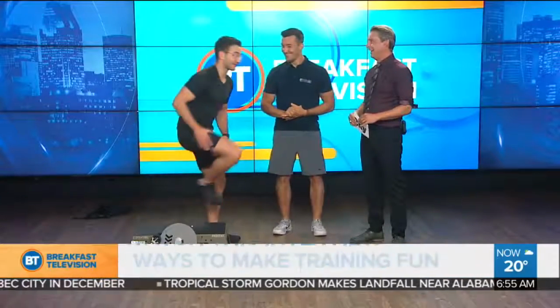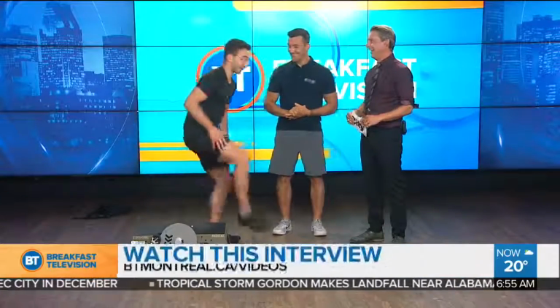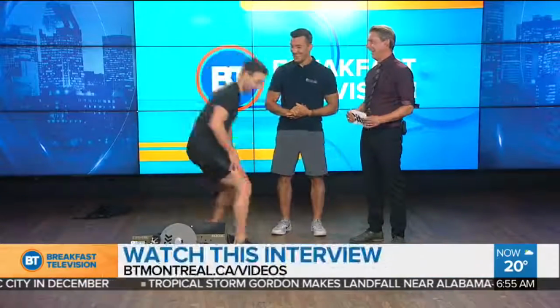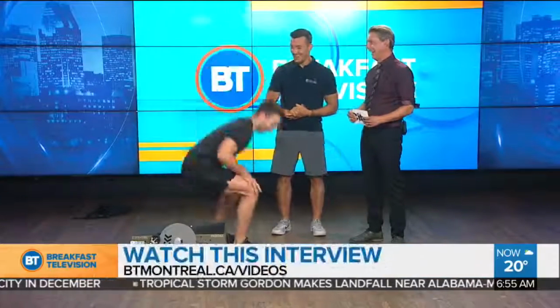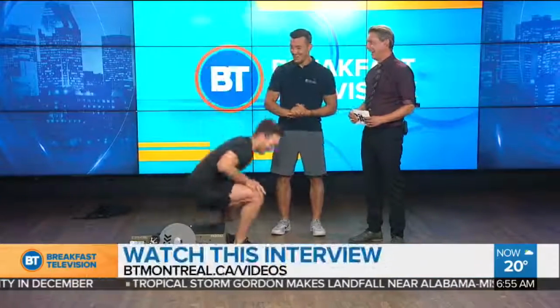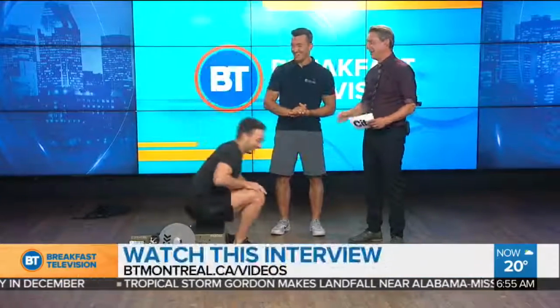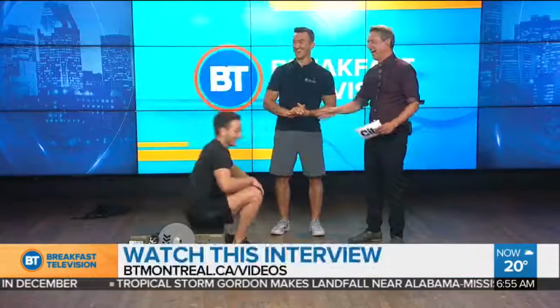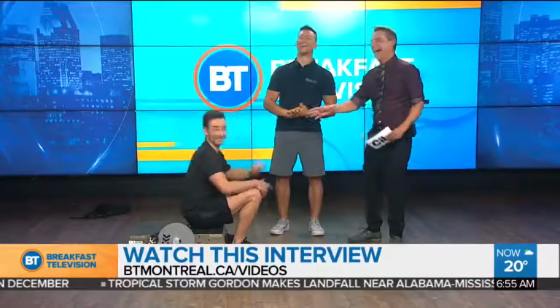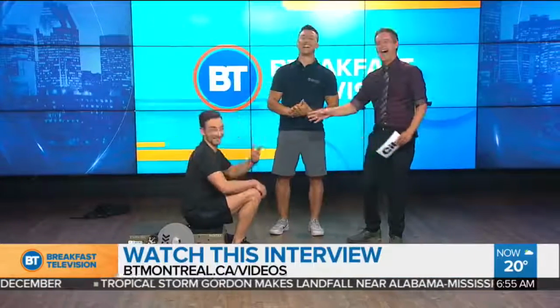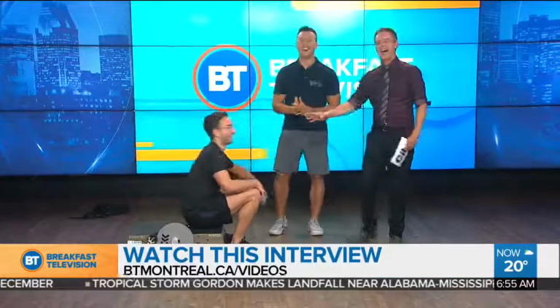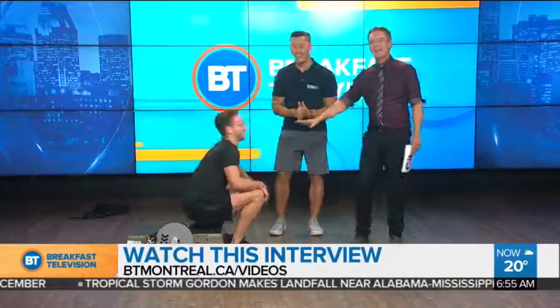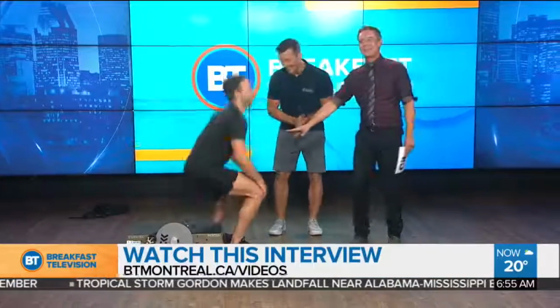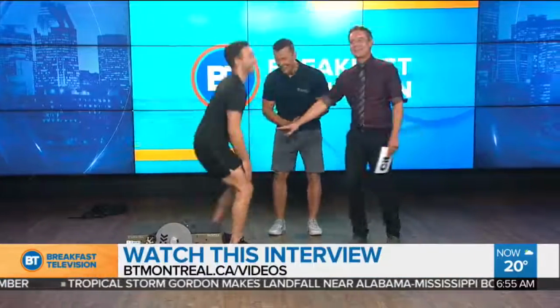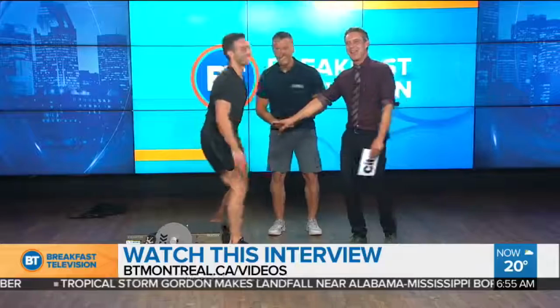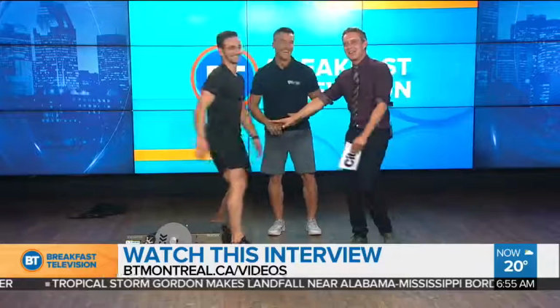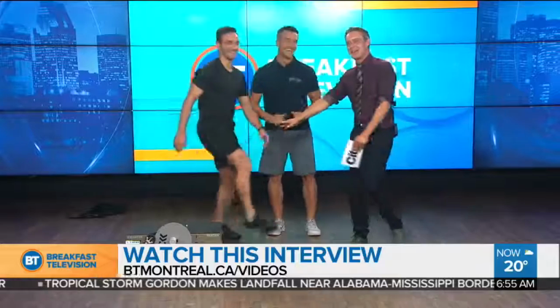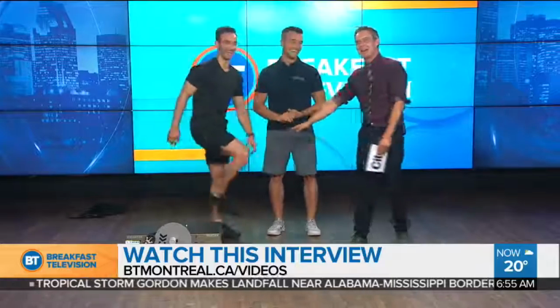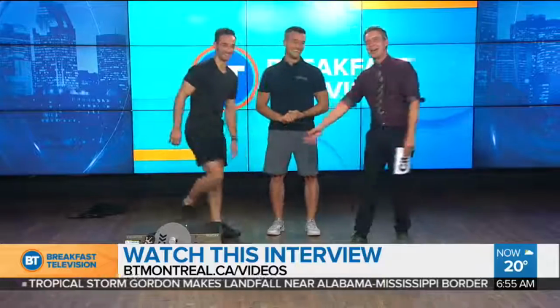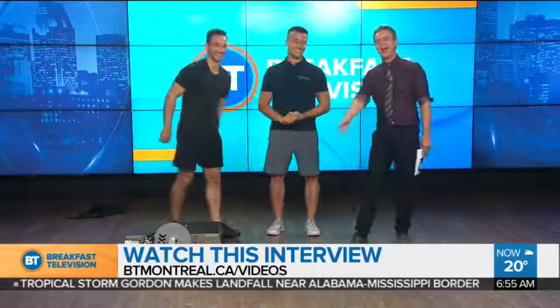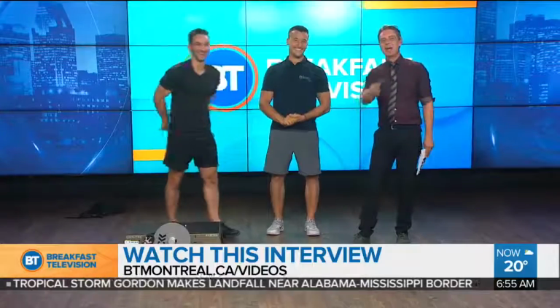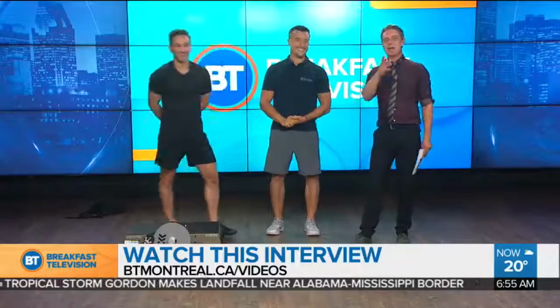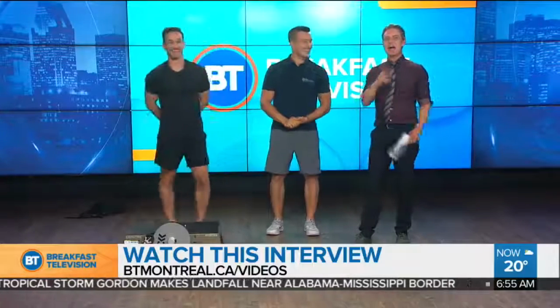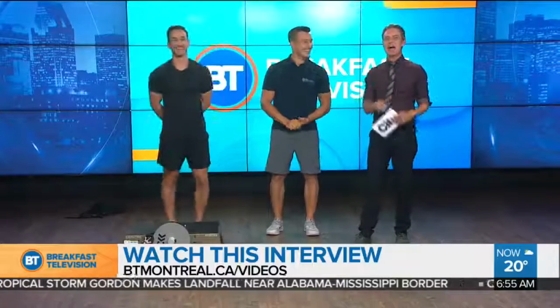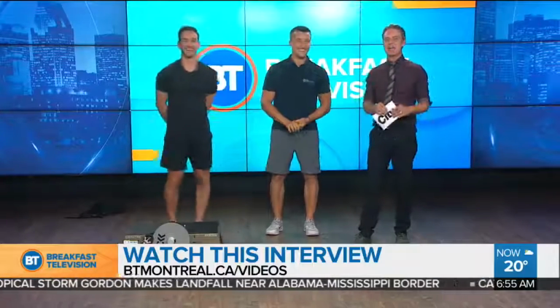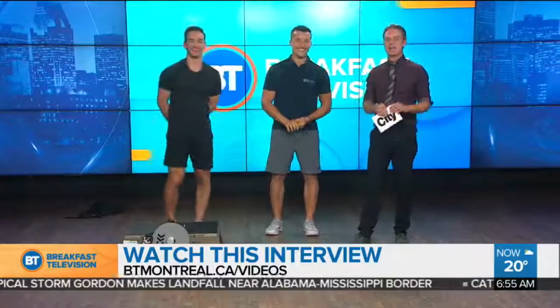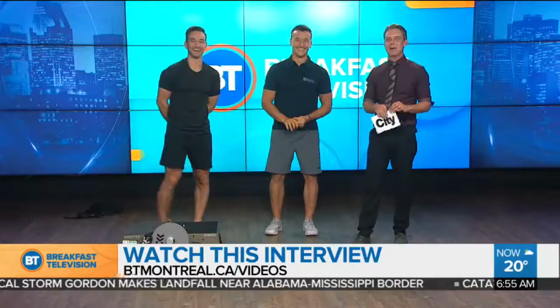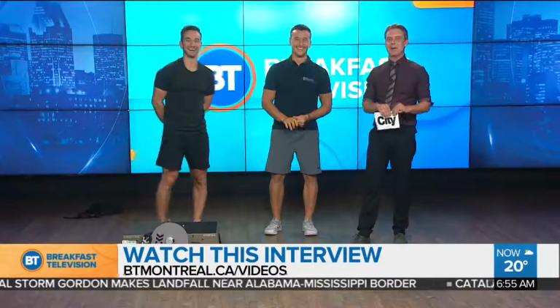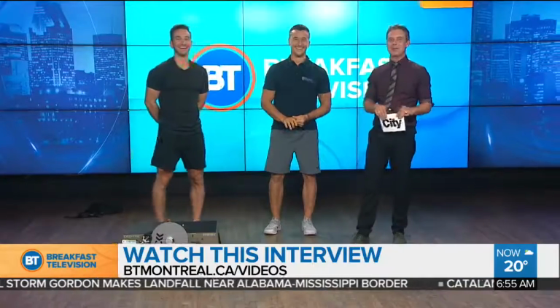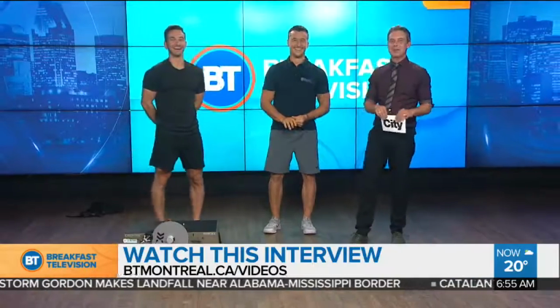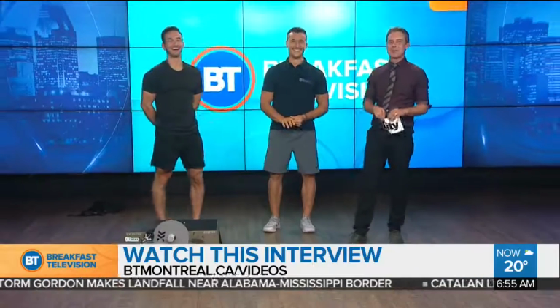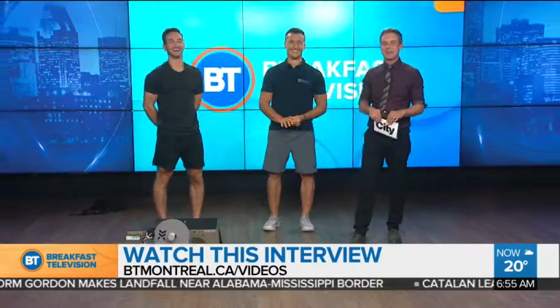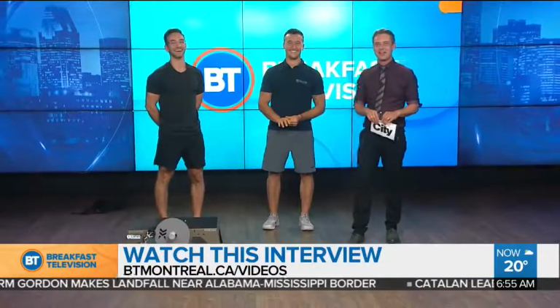Jess, how do you feel? Thanks for a great seat. Sit down and relax — we'll be back with more right here on Breakfast Television.